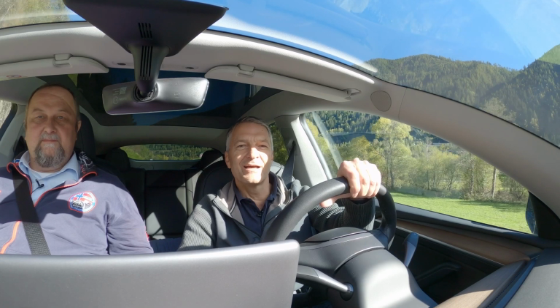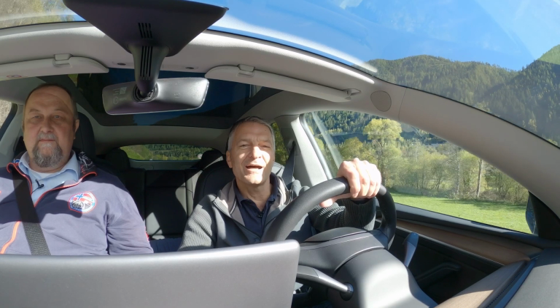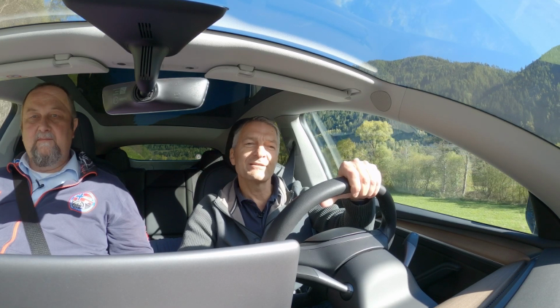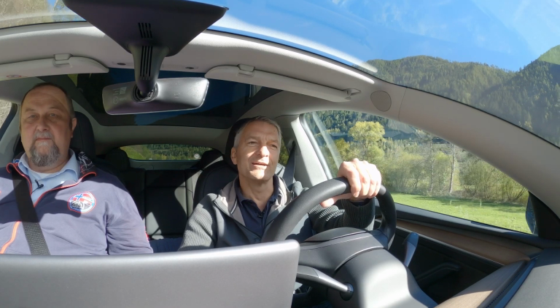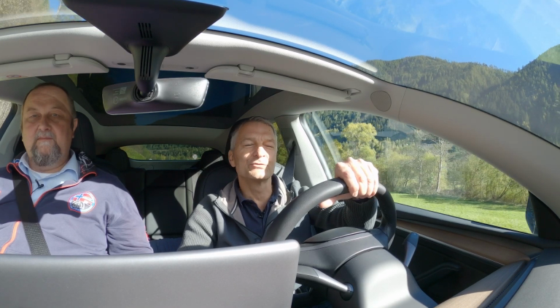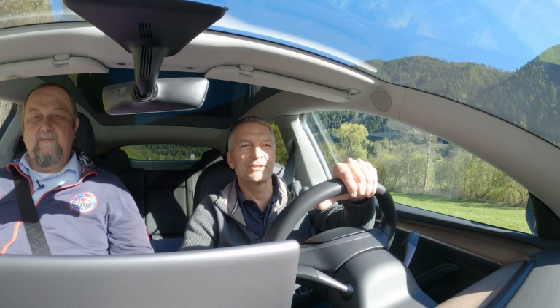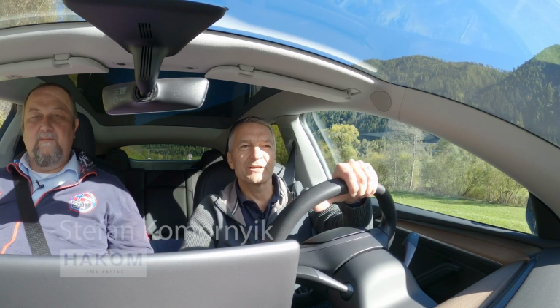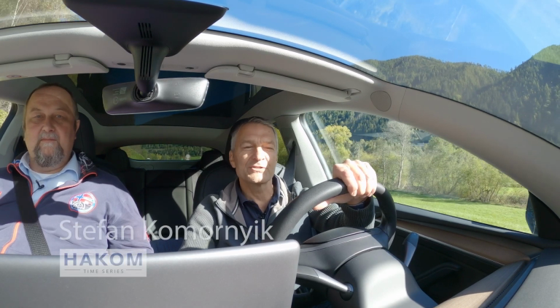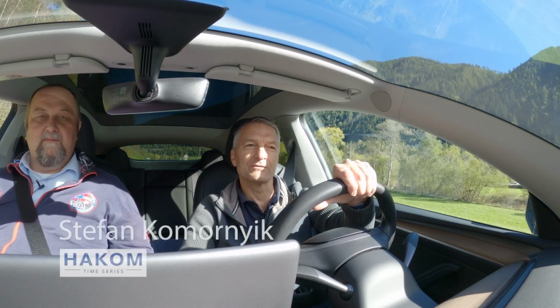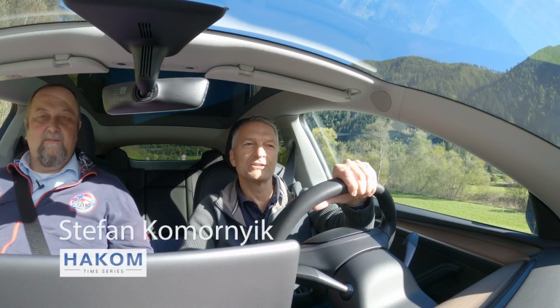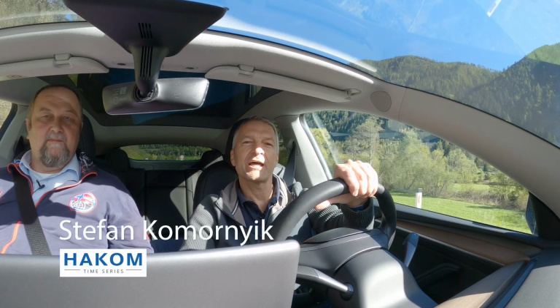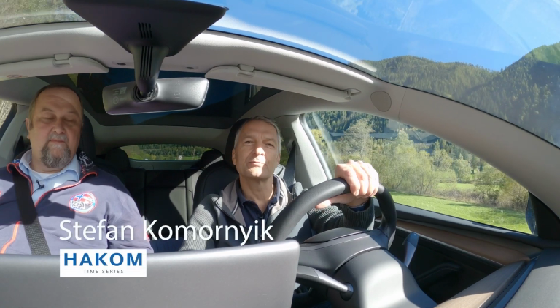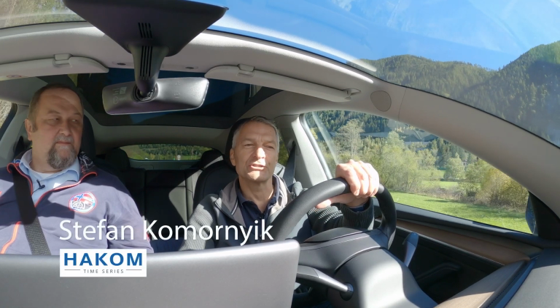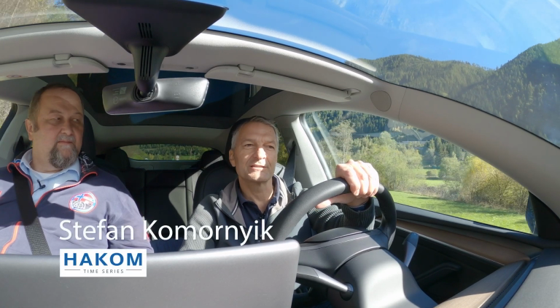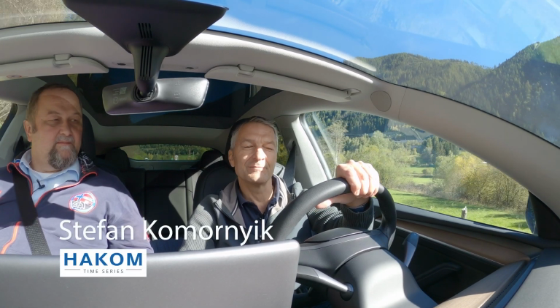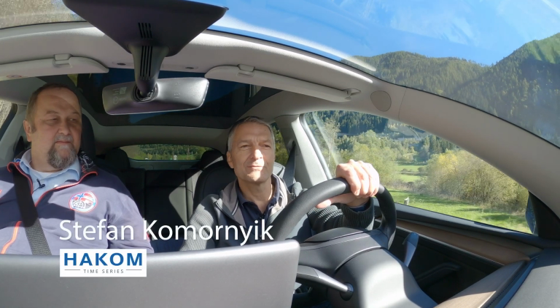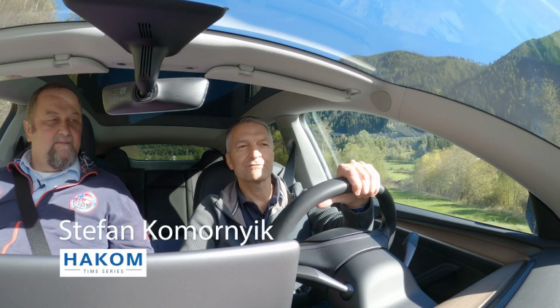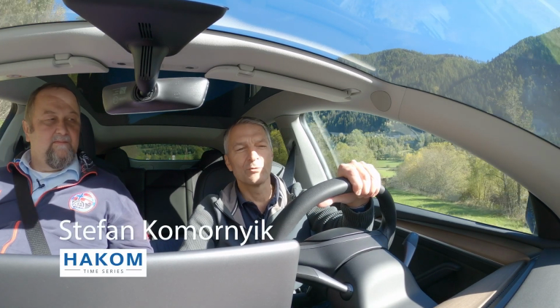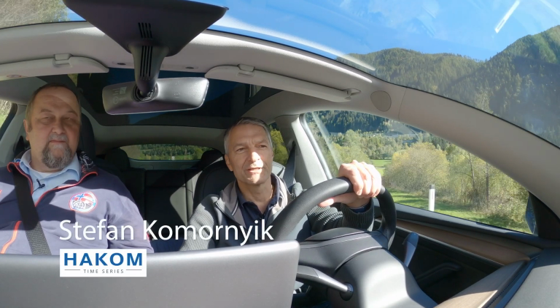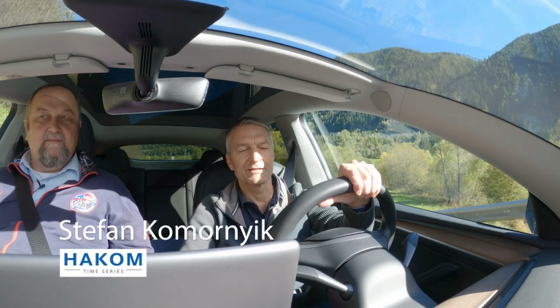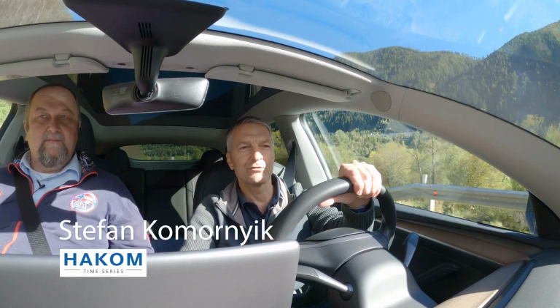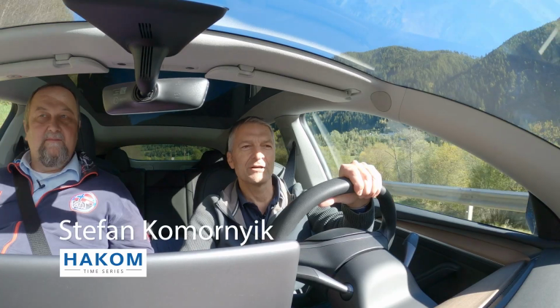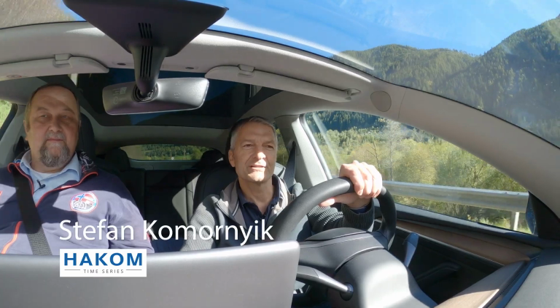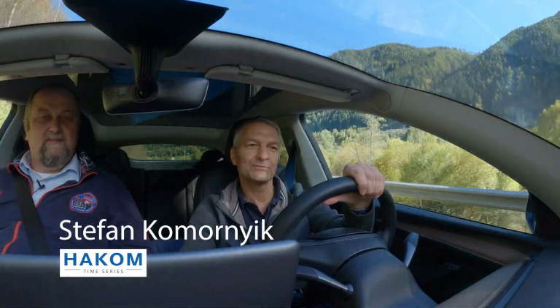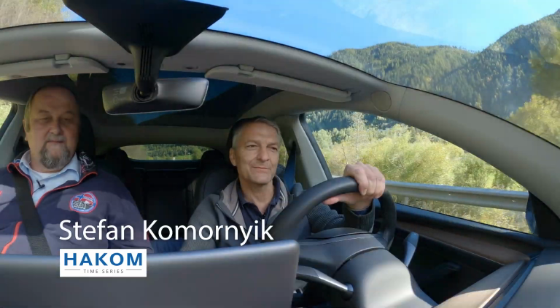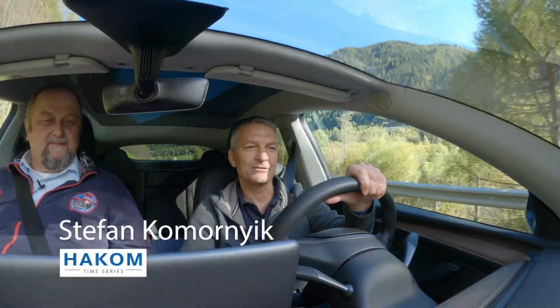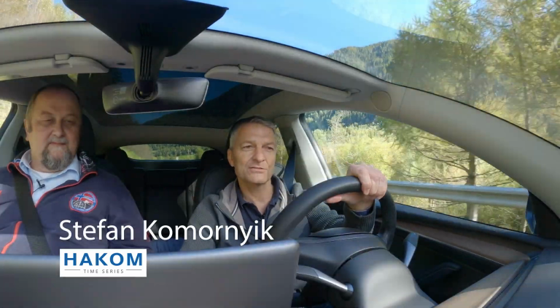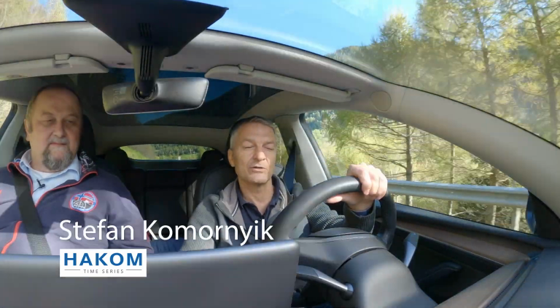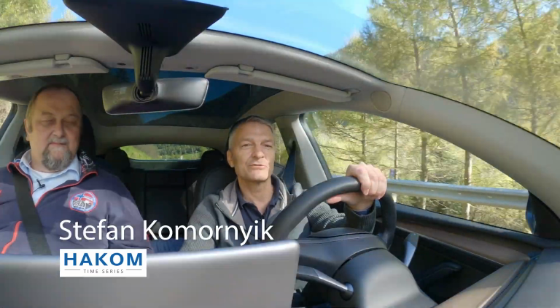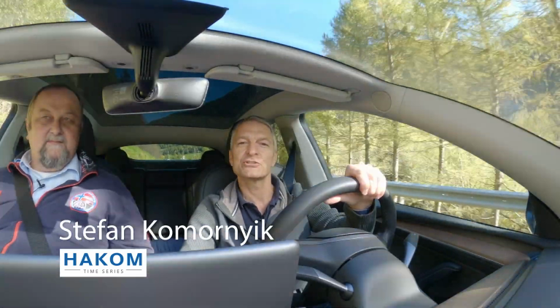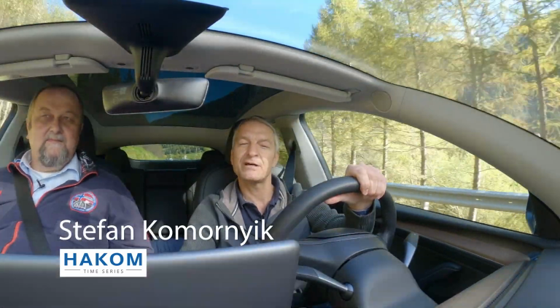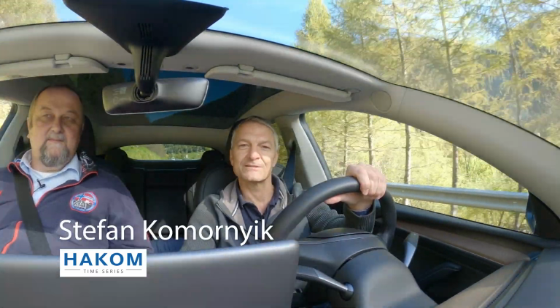Hi and welcome to the third episode of the DG Hydro project. My name is Stefan Komornyk and I'm co-founder at HALCOM Time Series, one of the project partners.